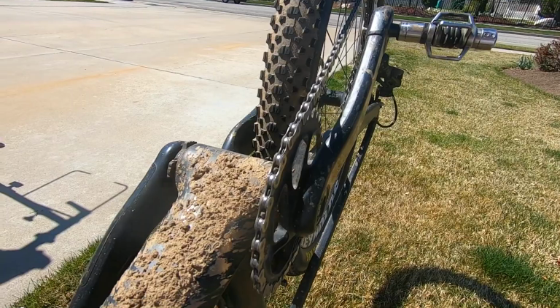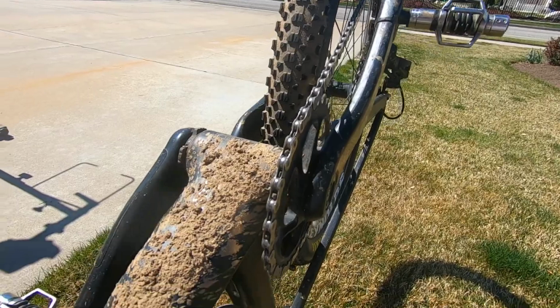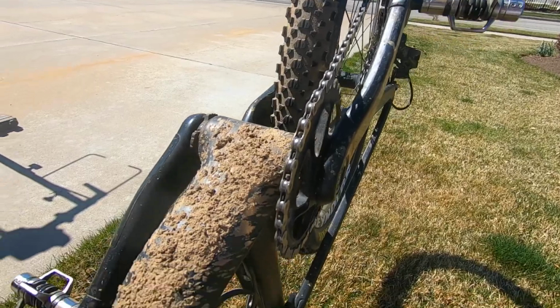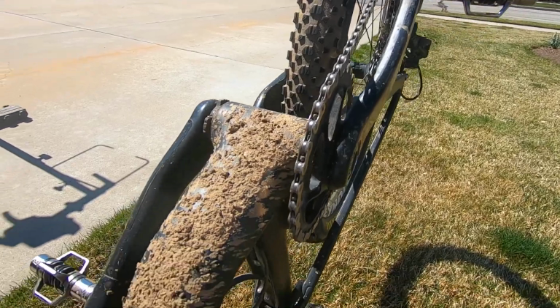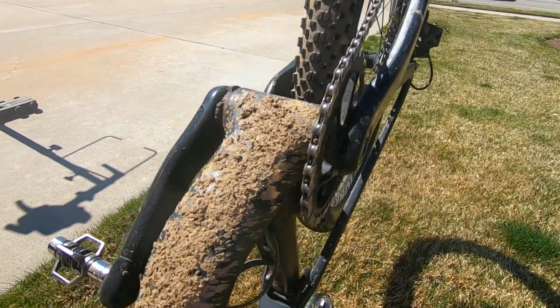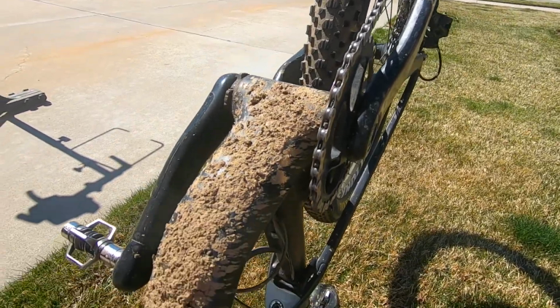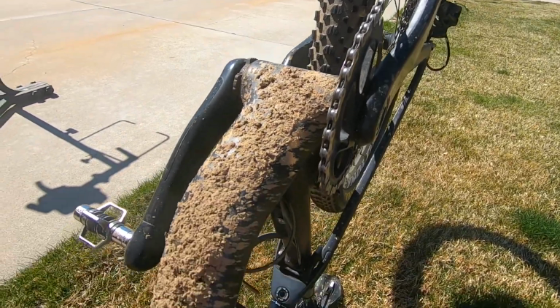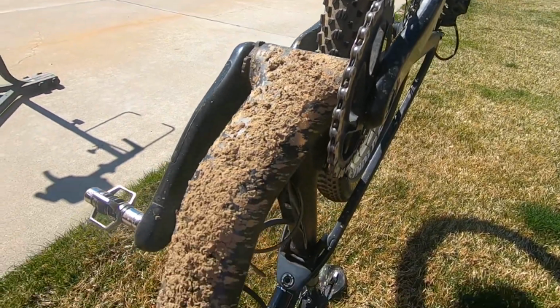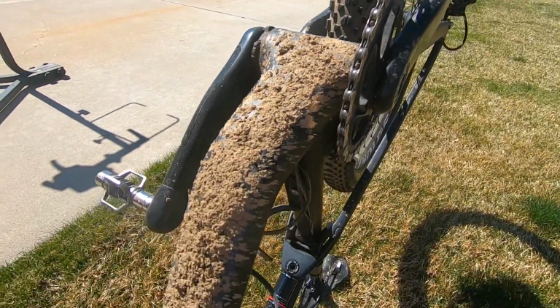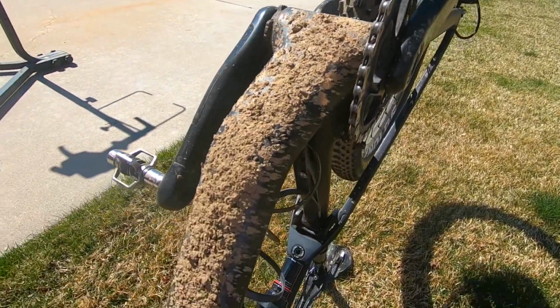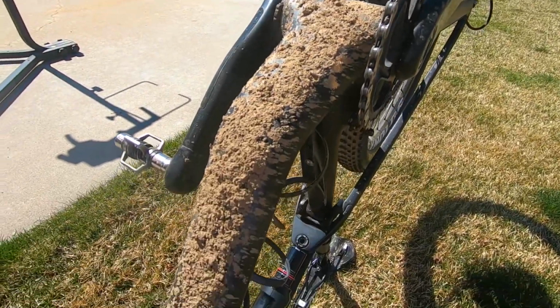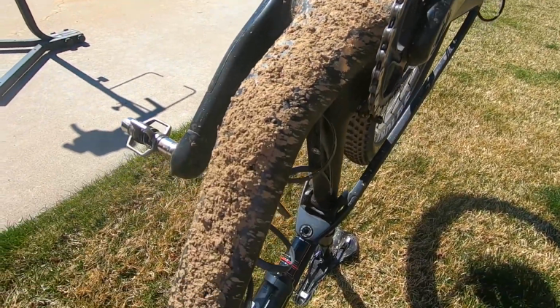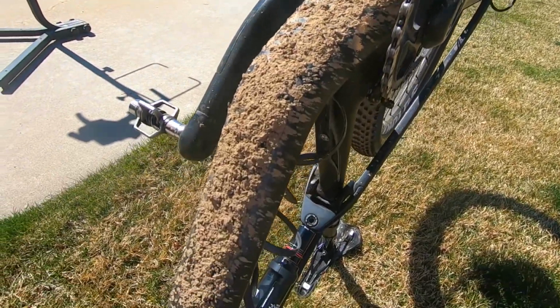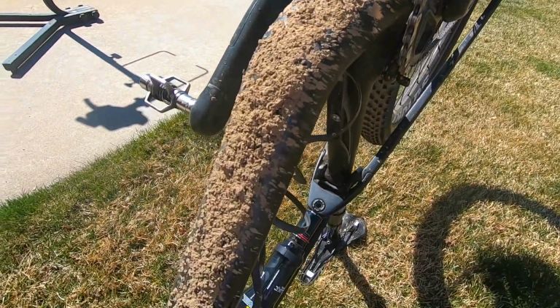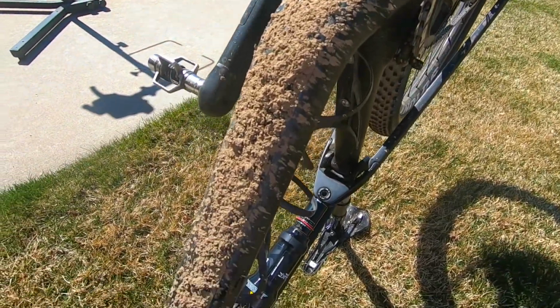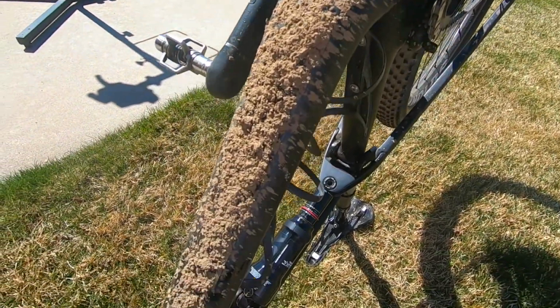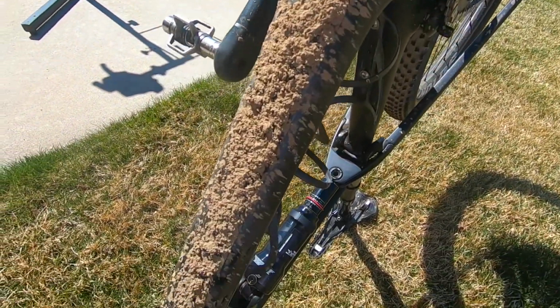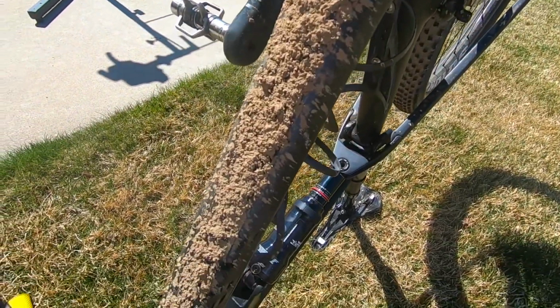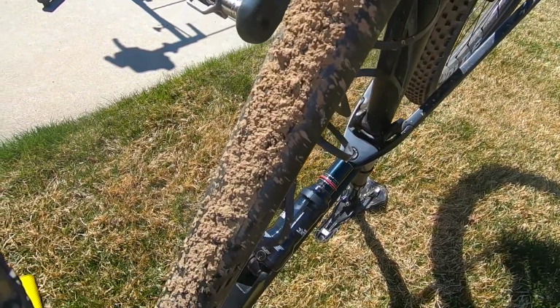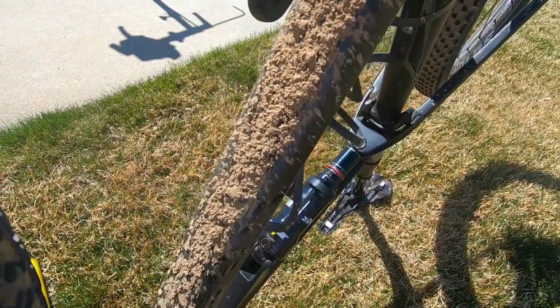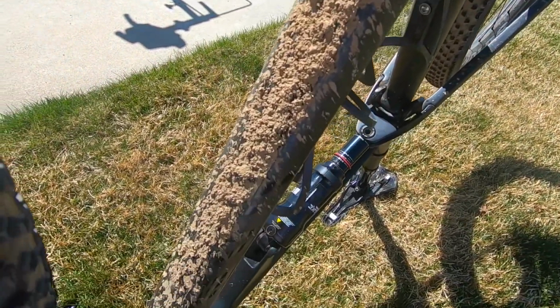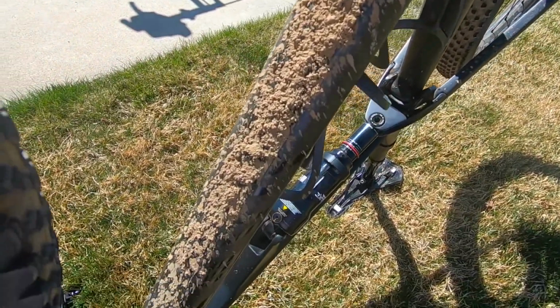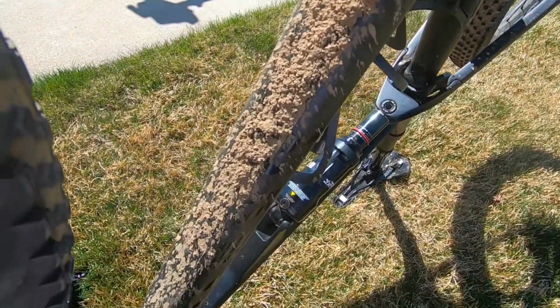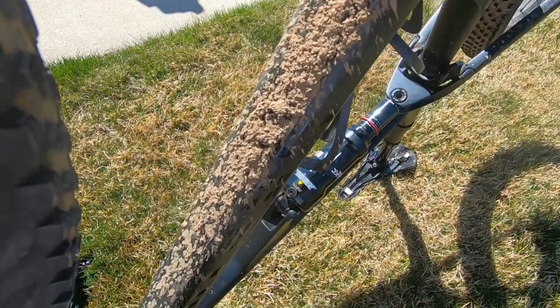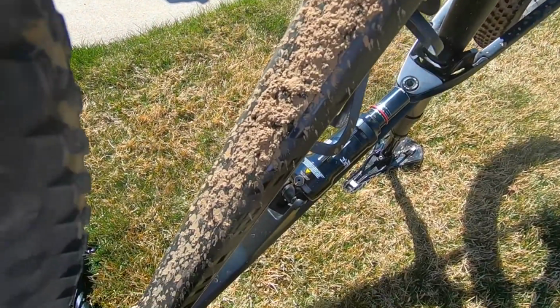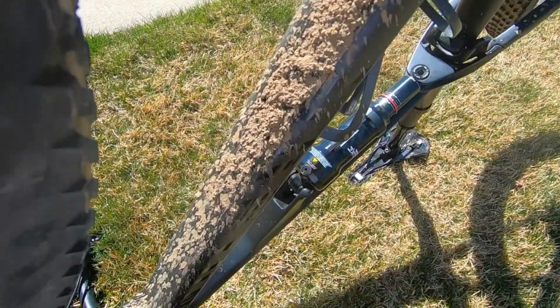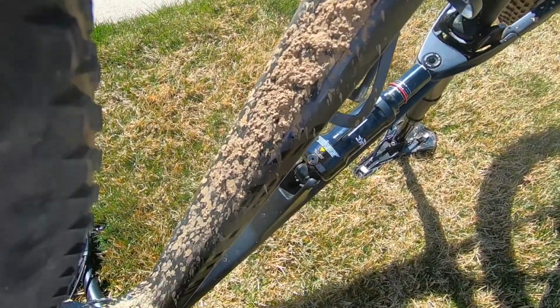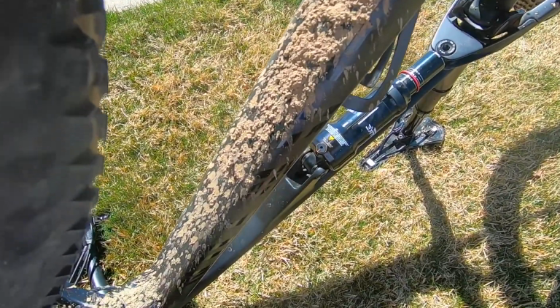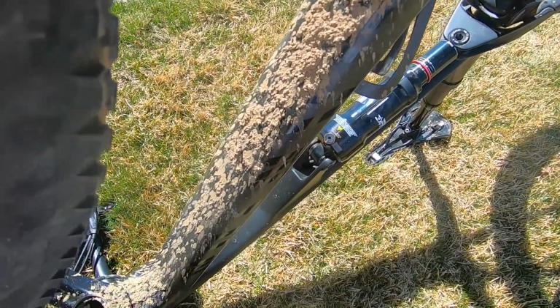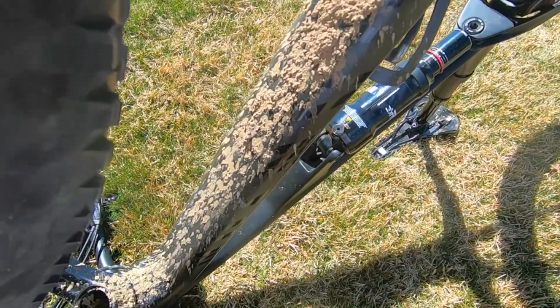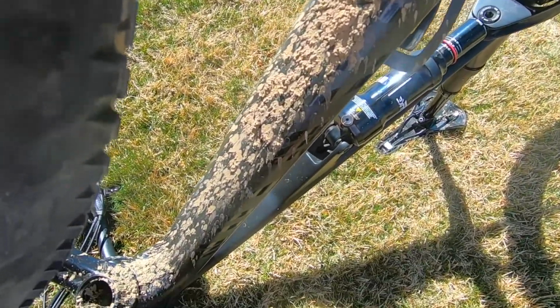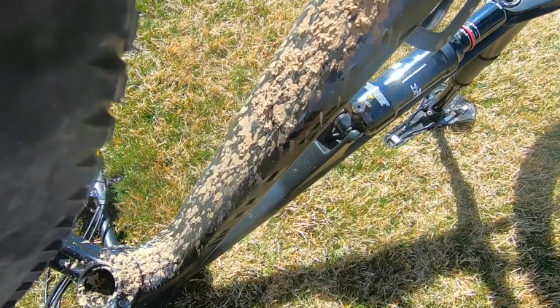Alright guys, I went and got my bike very muddy, as you can see, so I'm going to show you how I clean it.